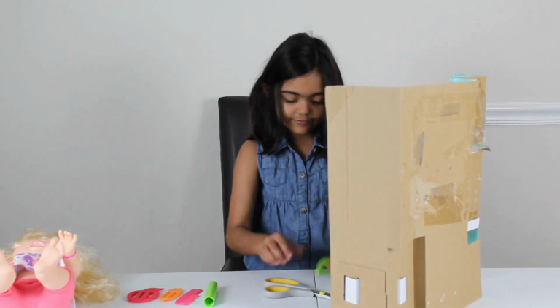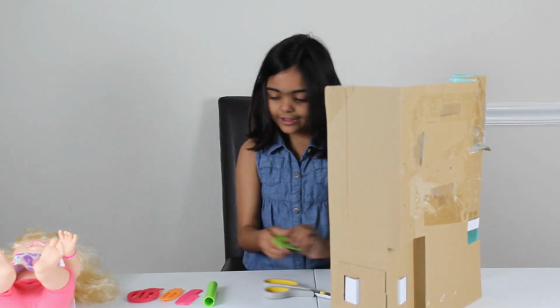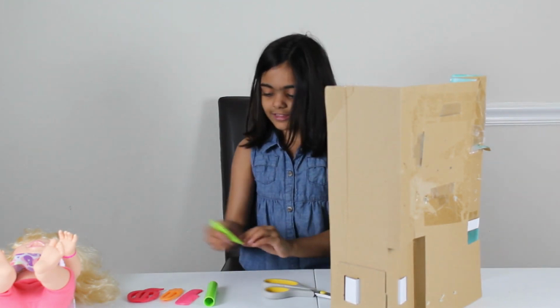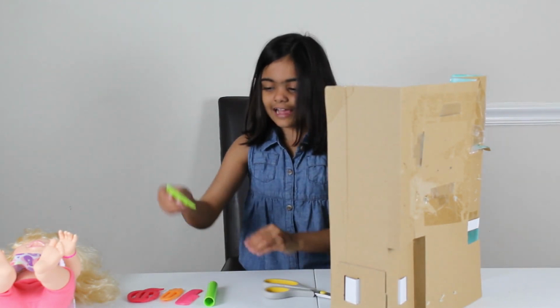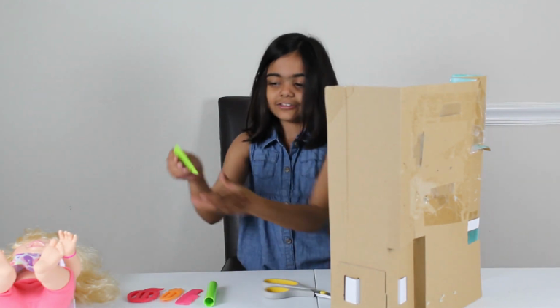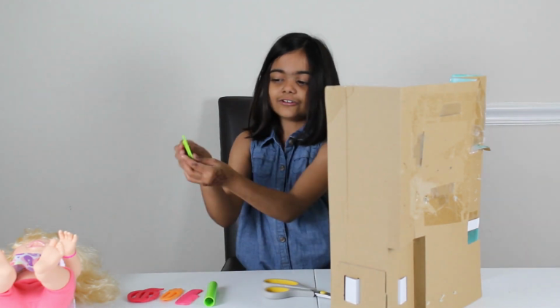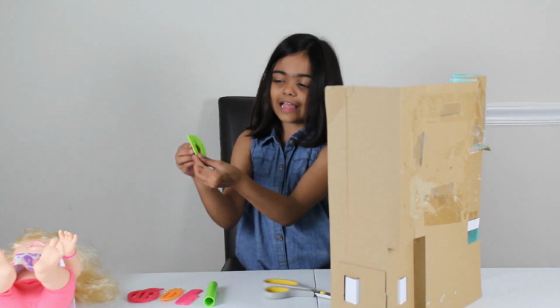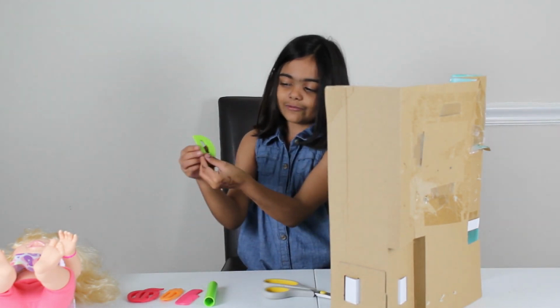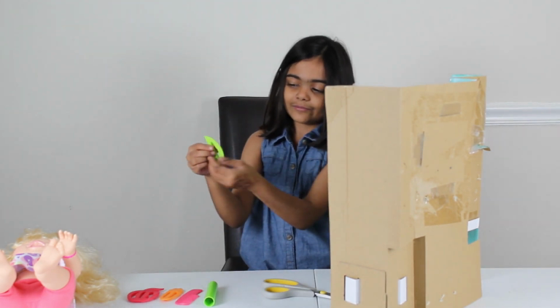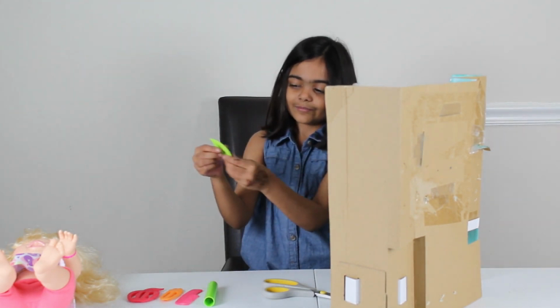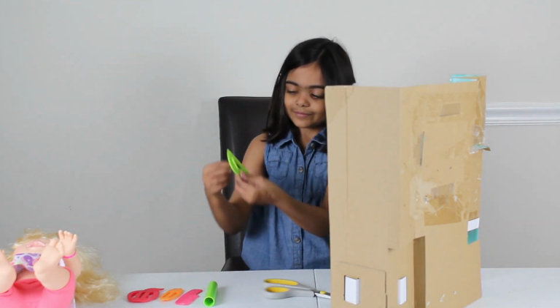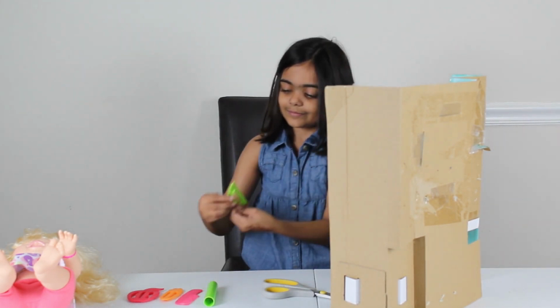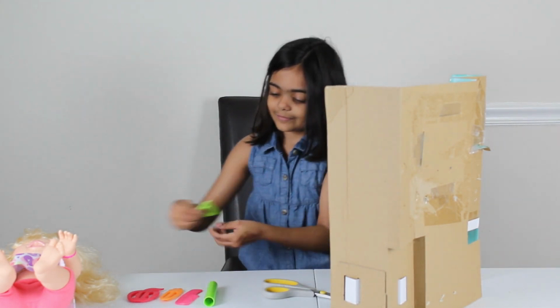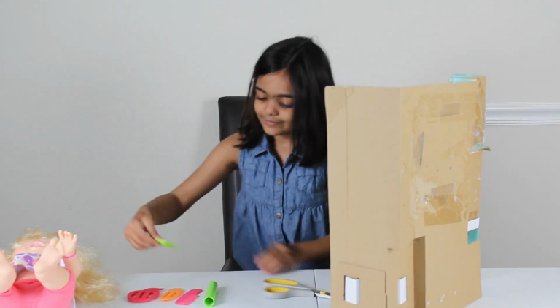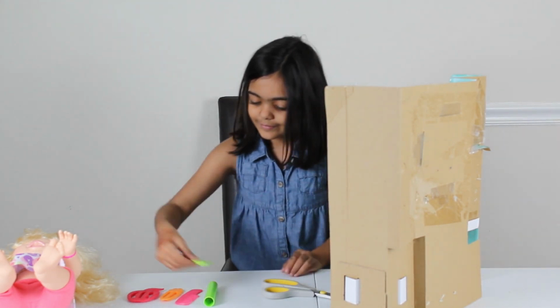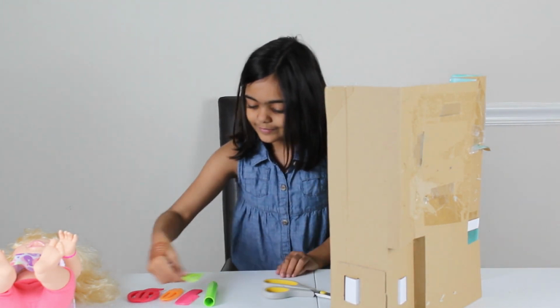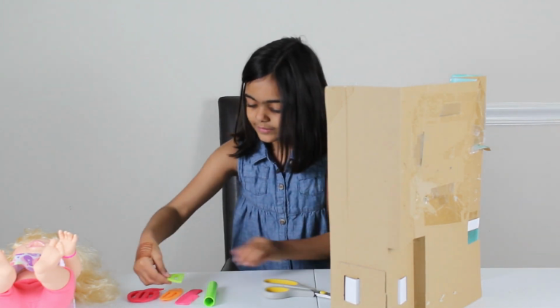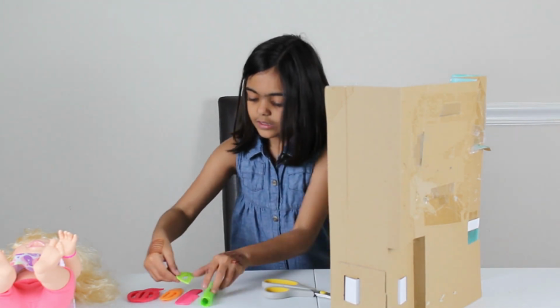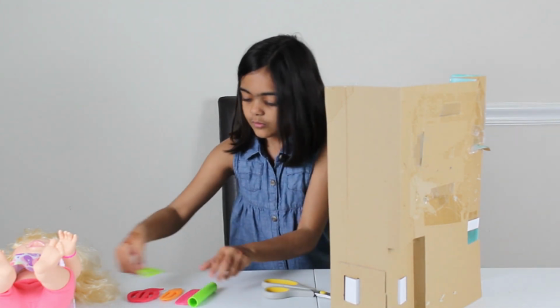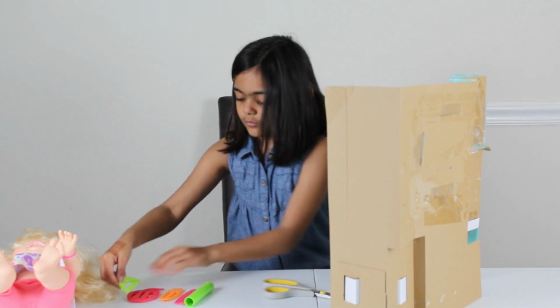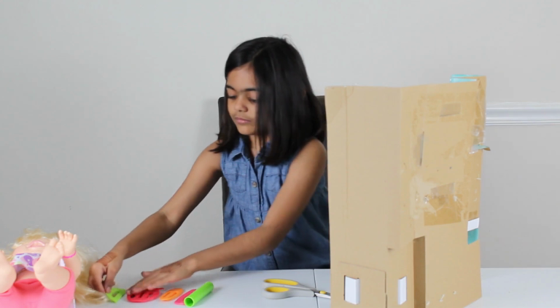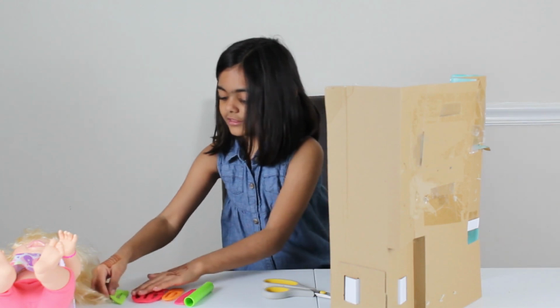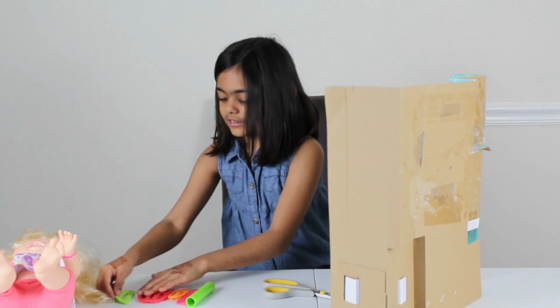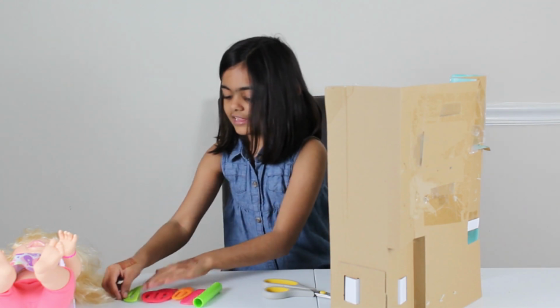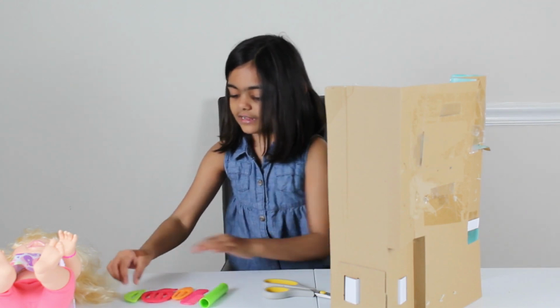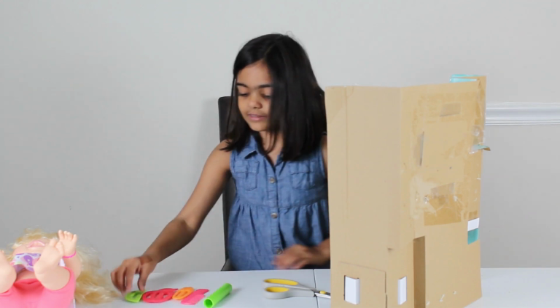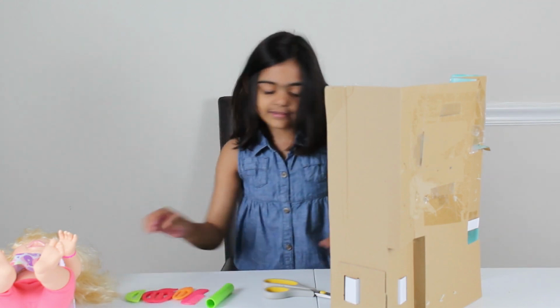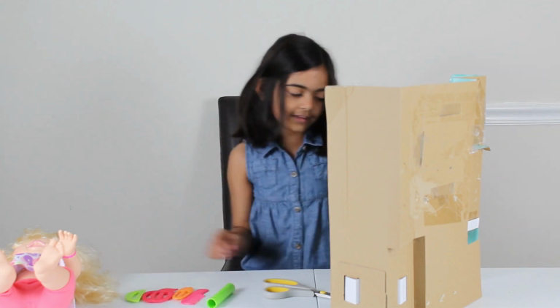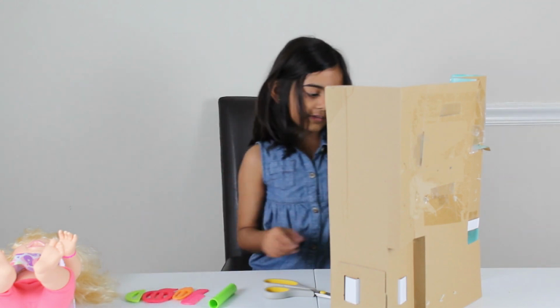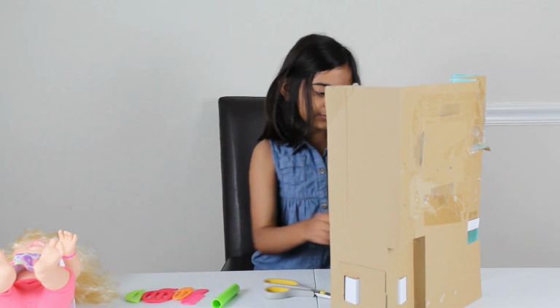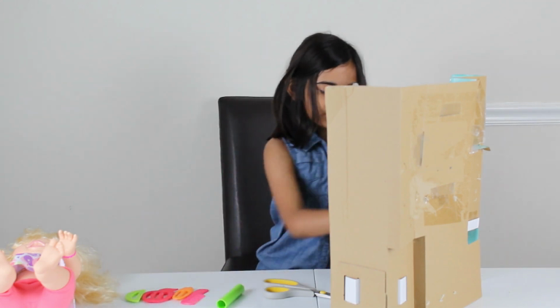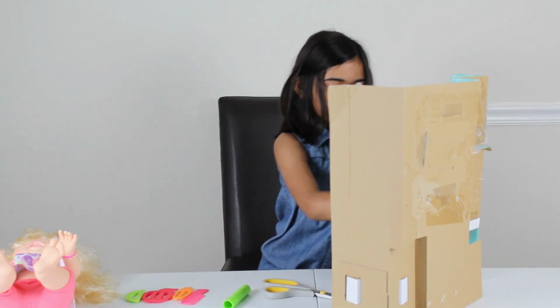We got the last two left — well, not the last, I mean the last mold.